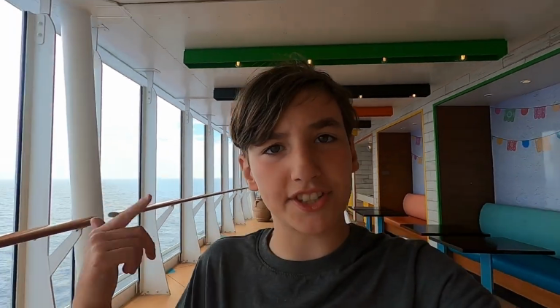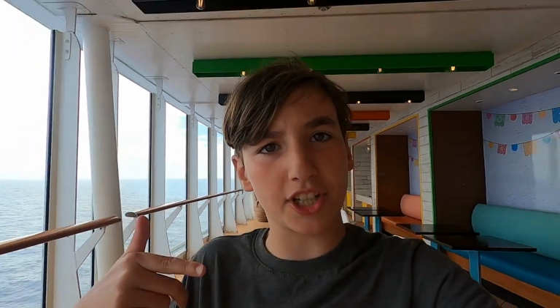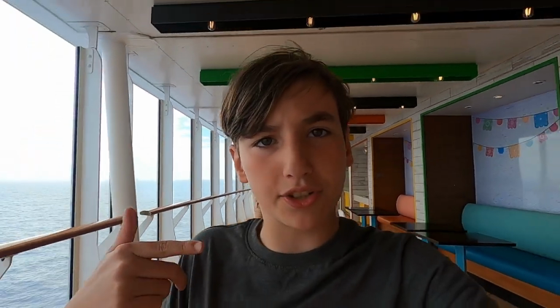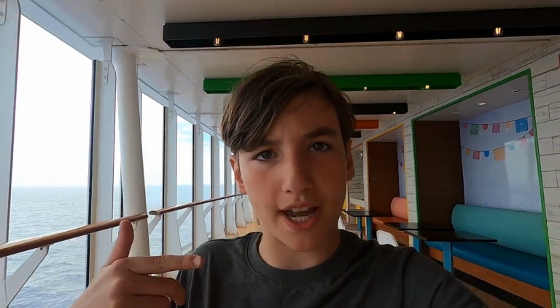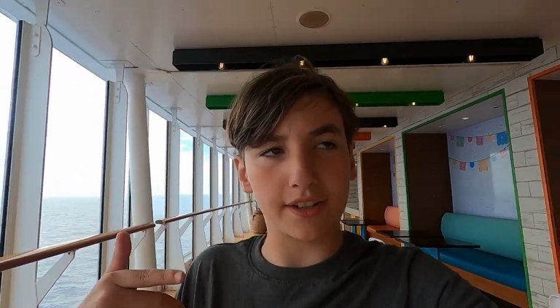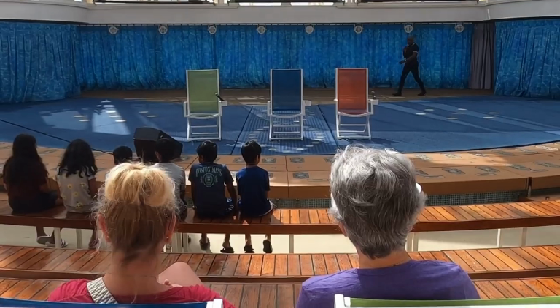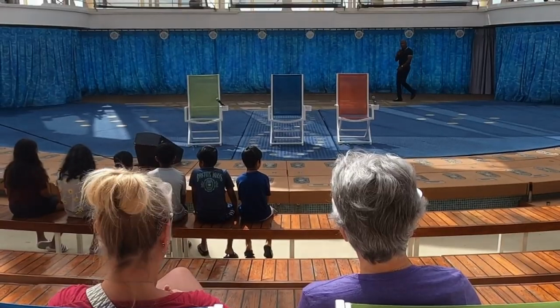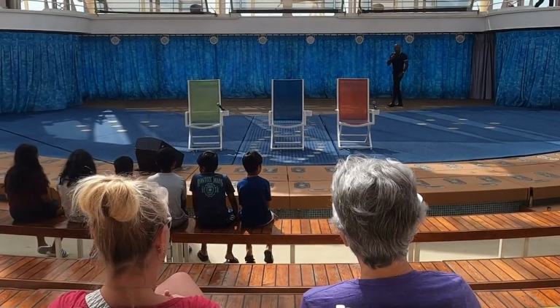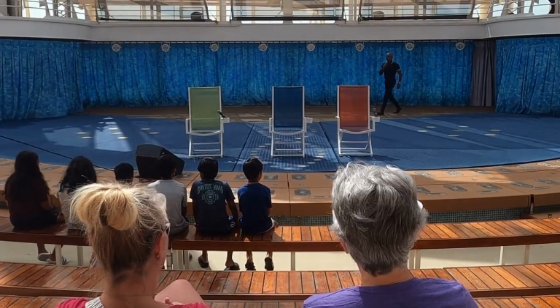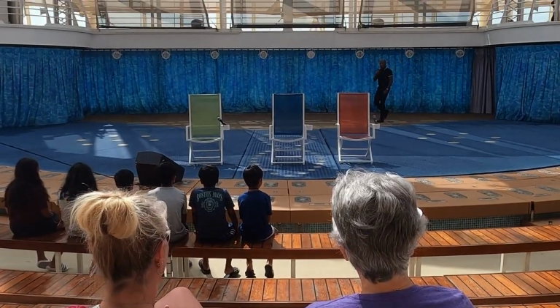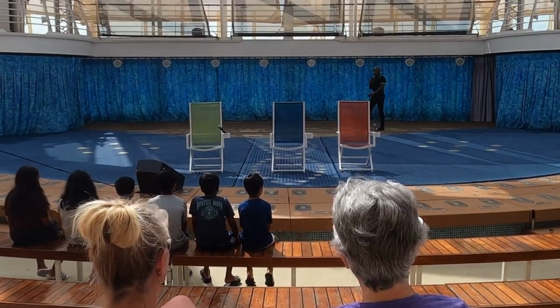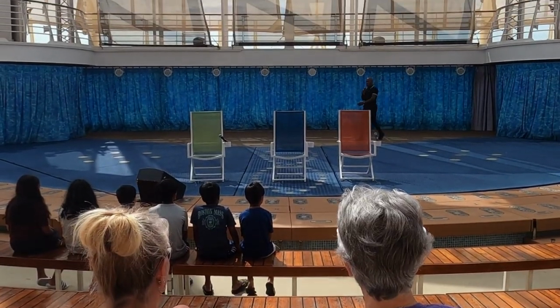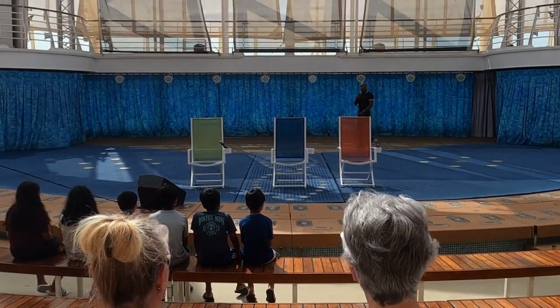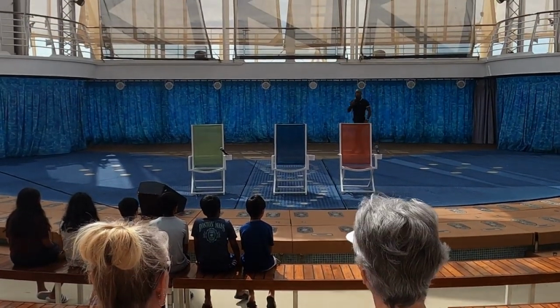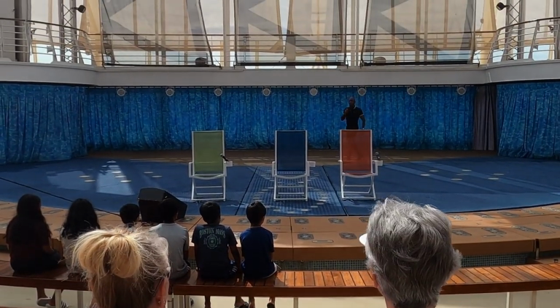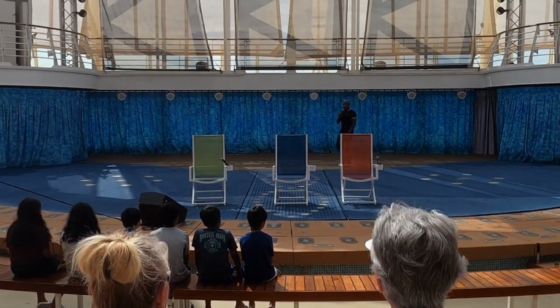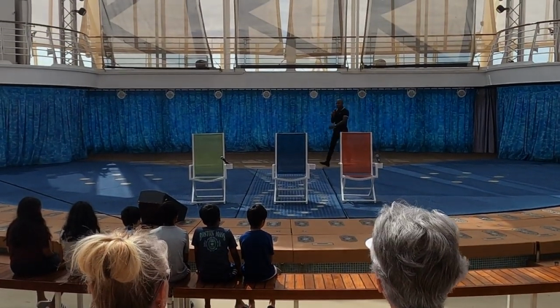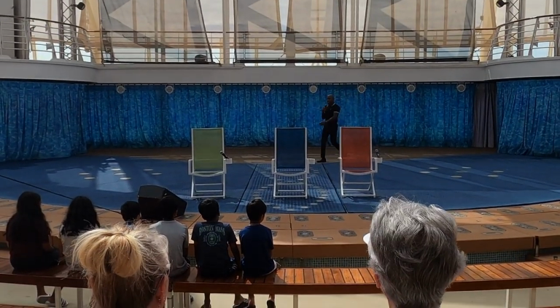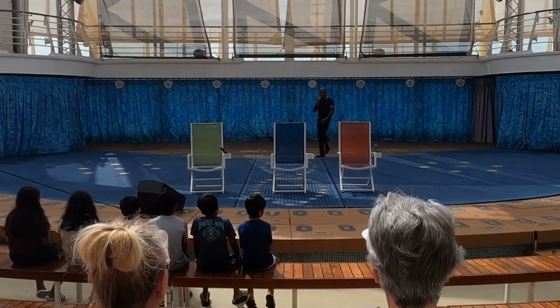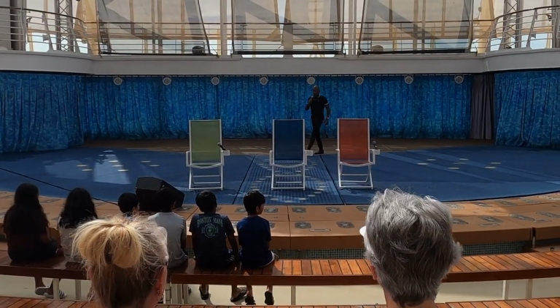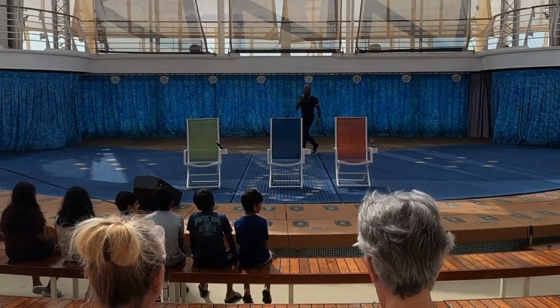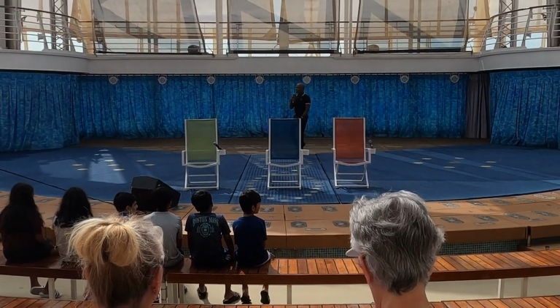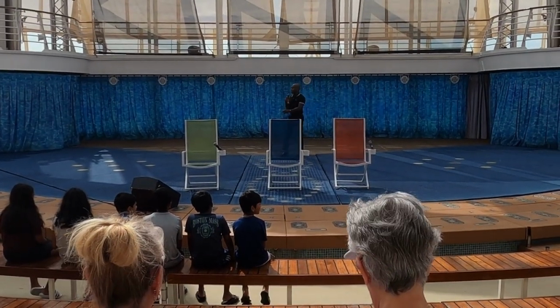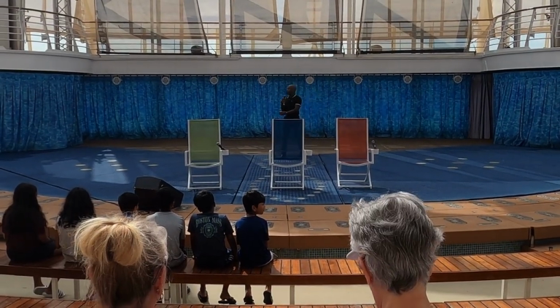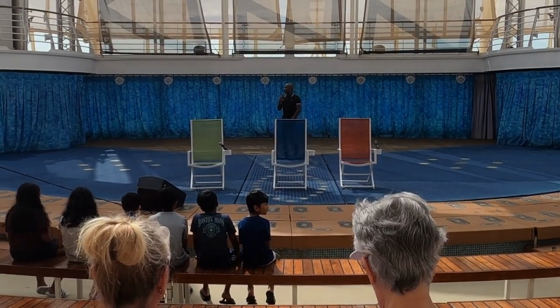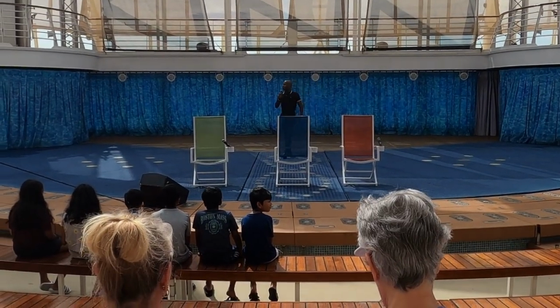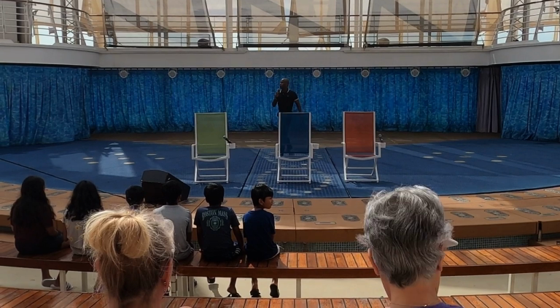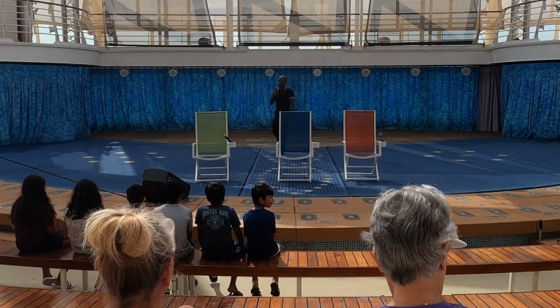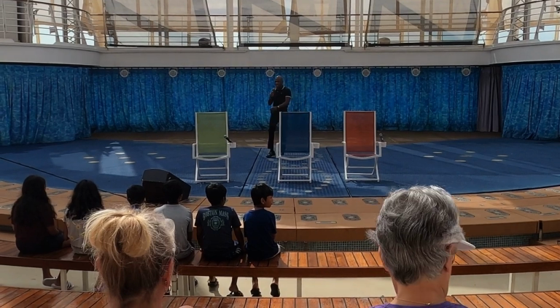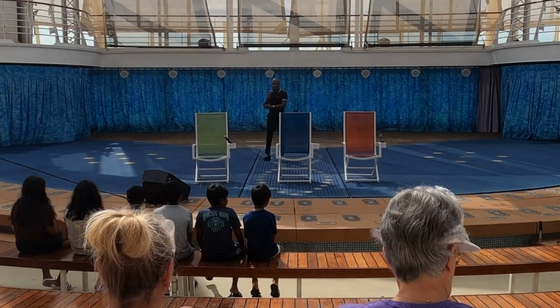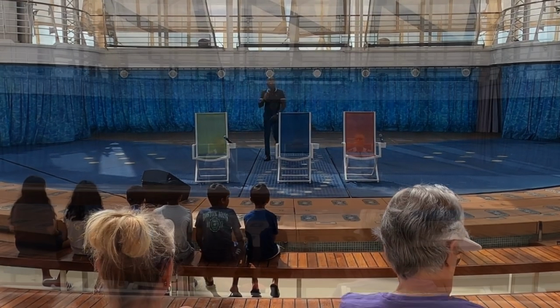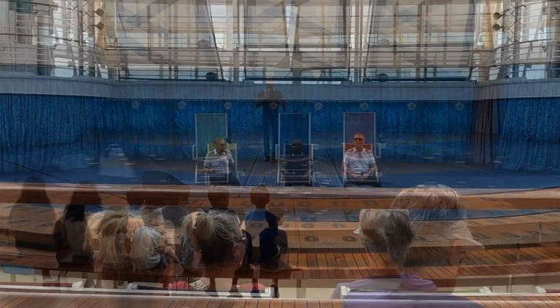Let's go do that. Good morning everyone, and welcome to the Aqua Theater for Captain's Corner.